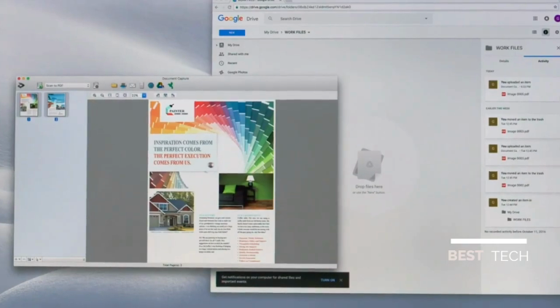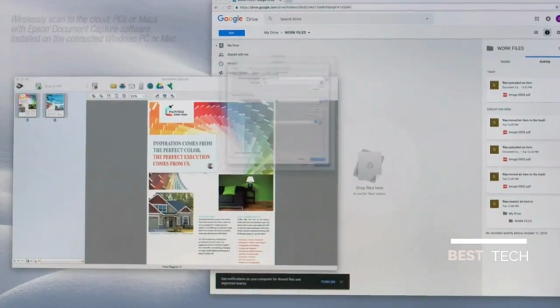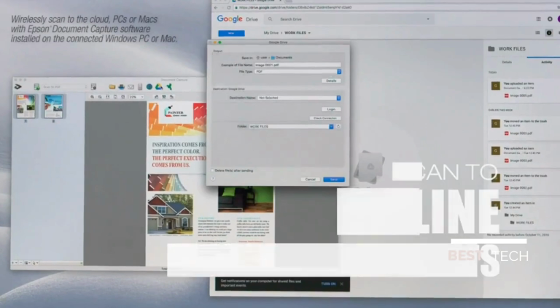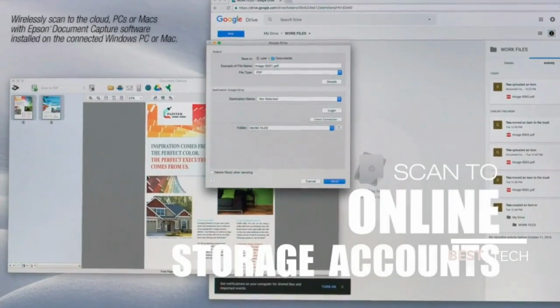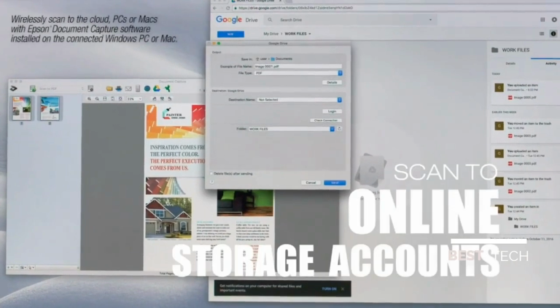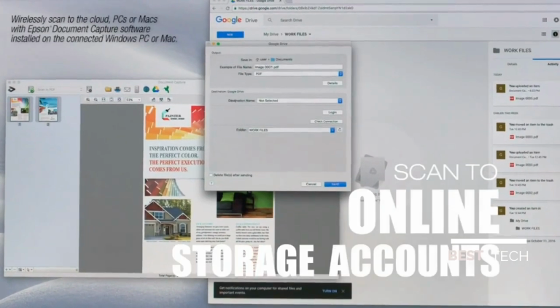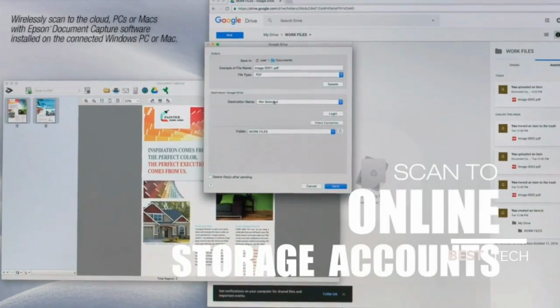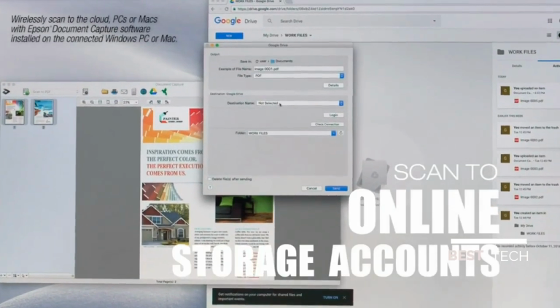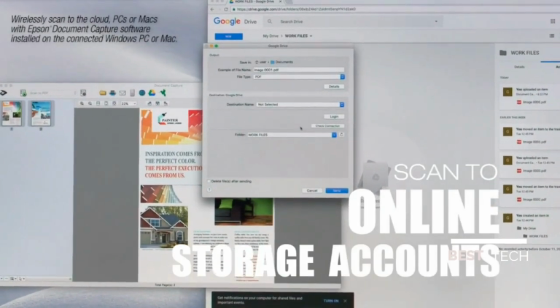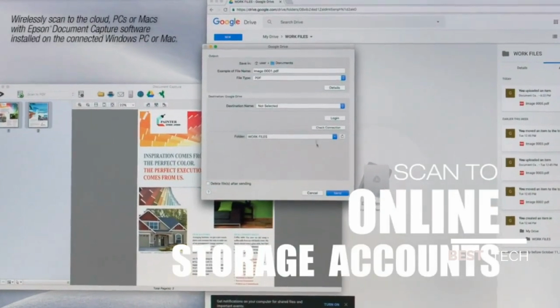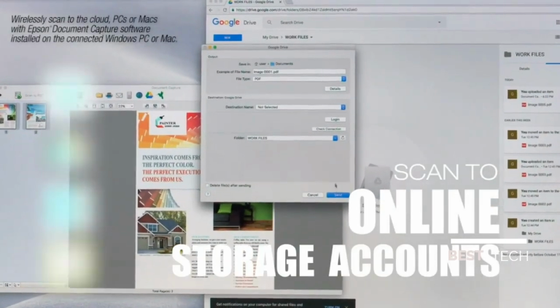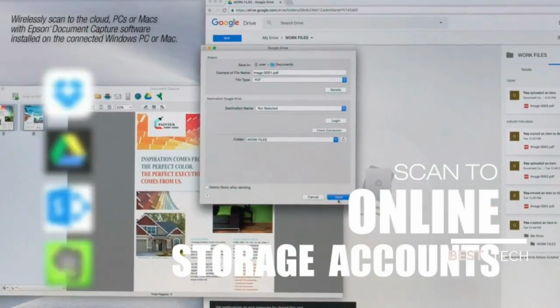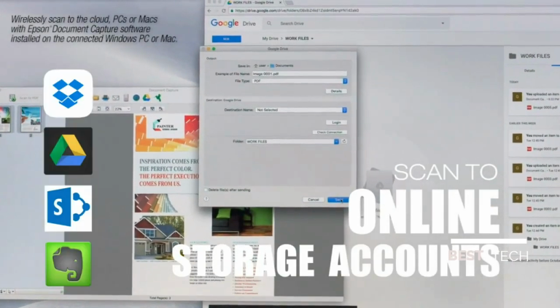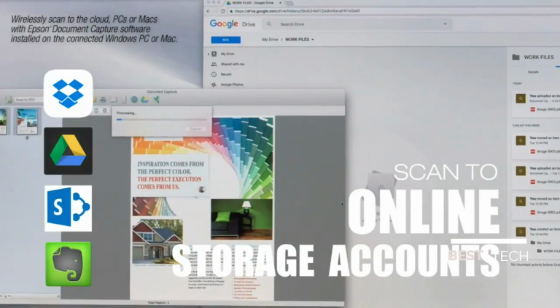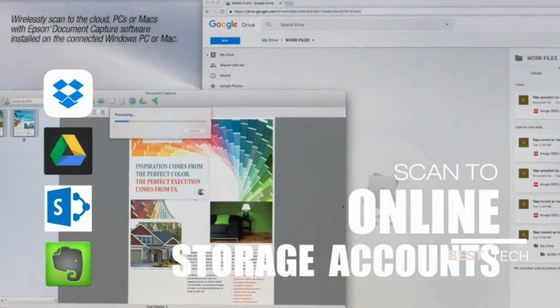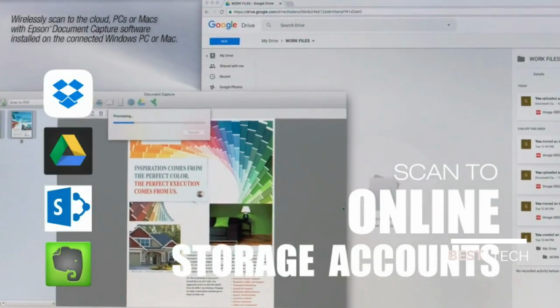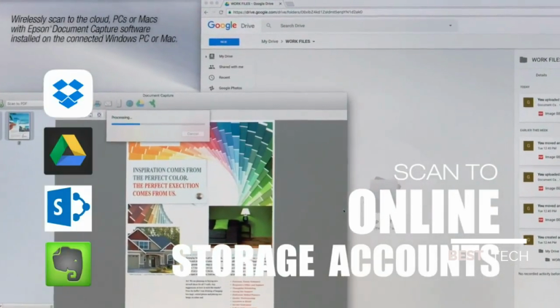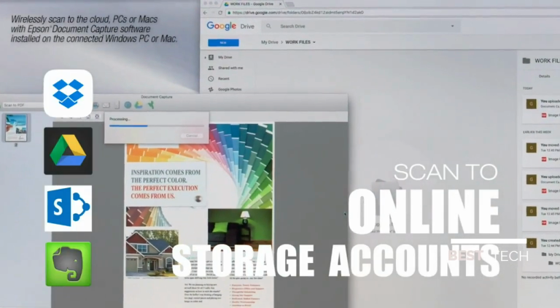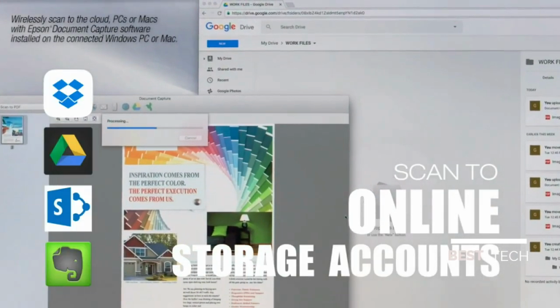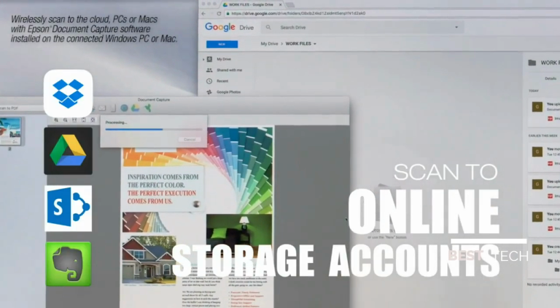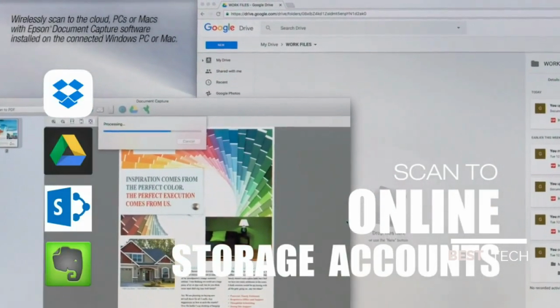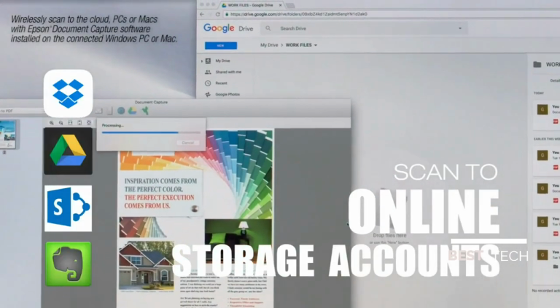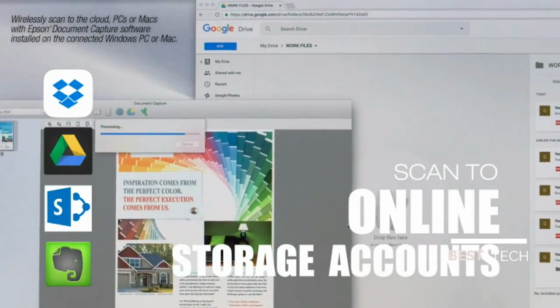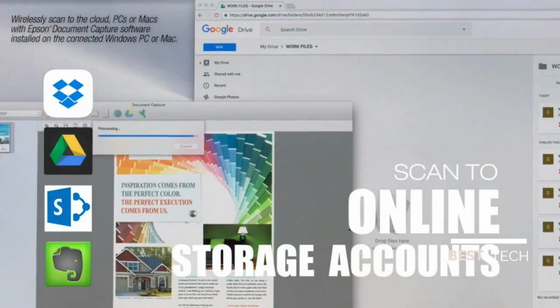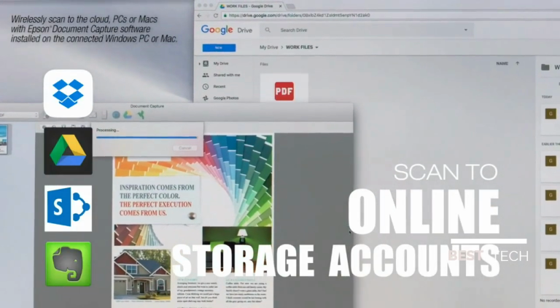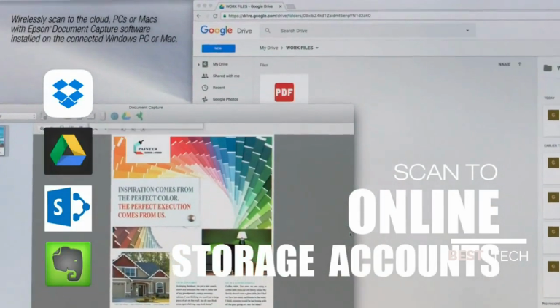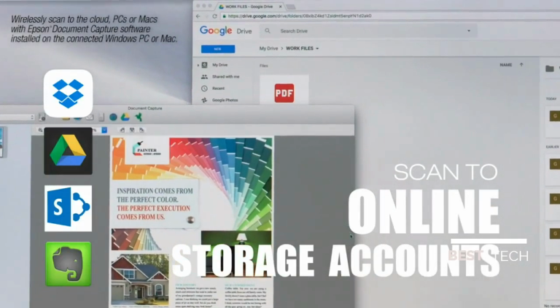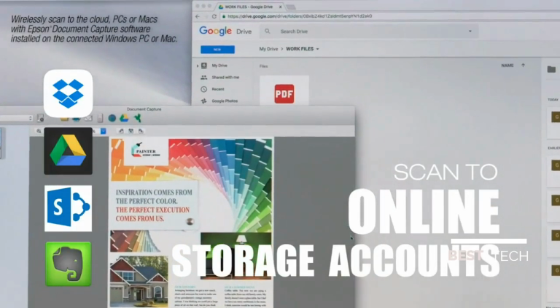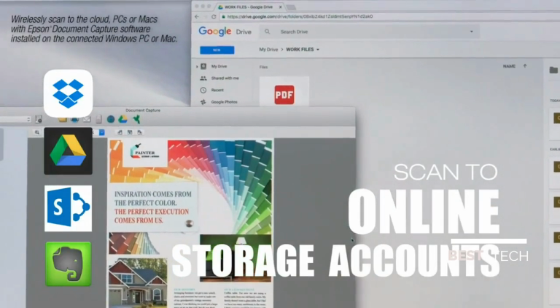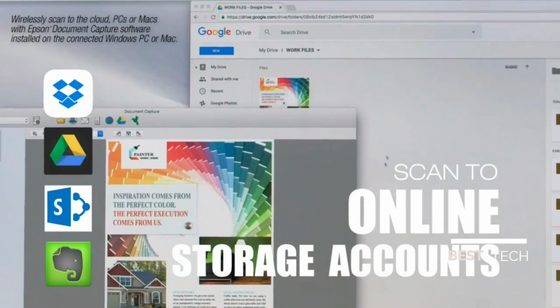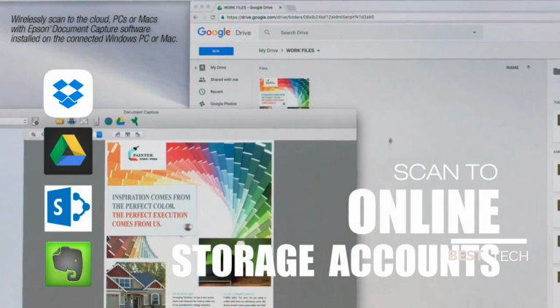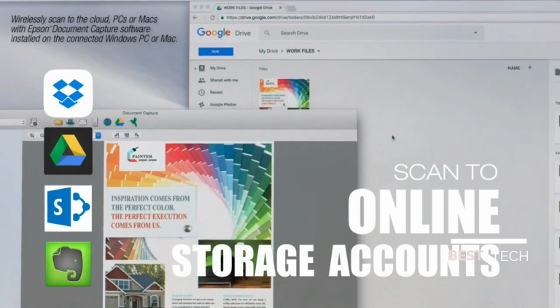Plus scan directly to online storage accounts including Dropbox, SharePoint, Google Drive, and more.